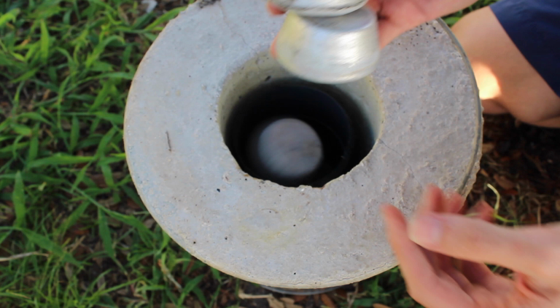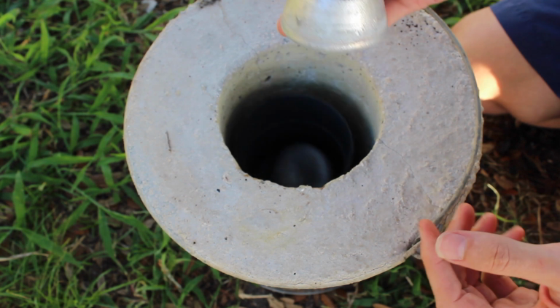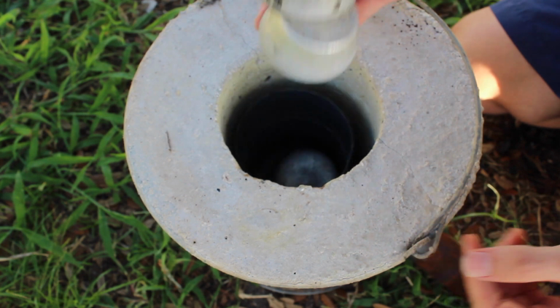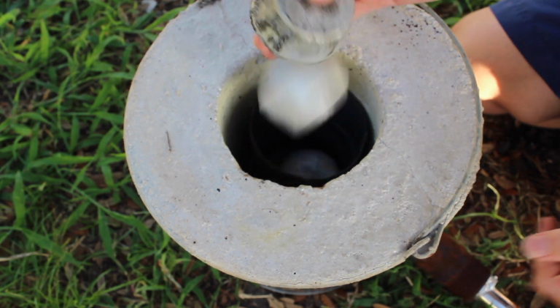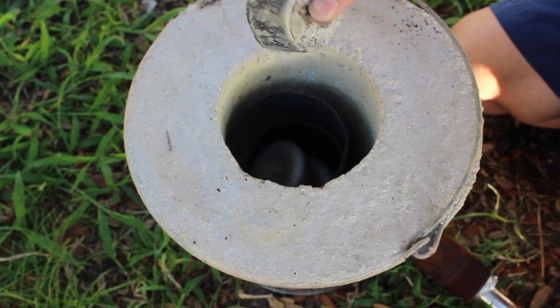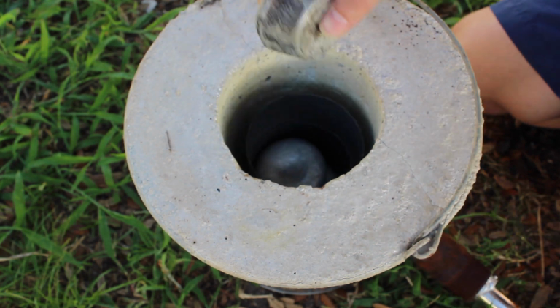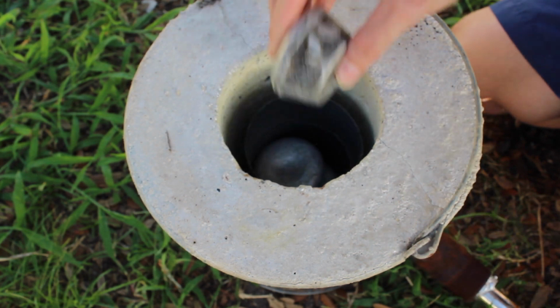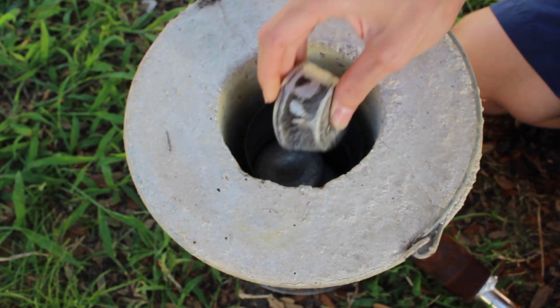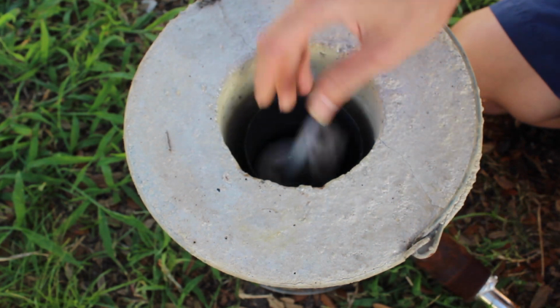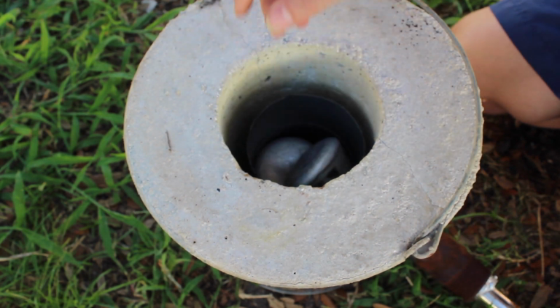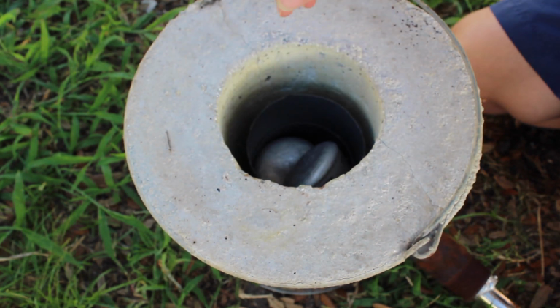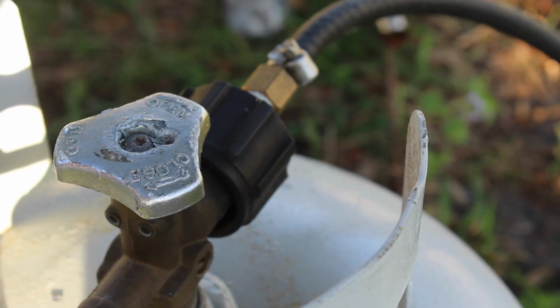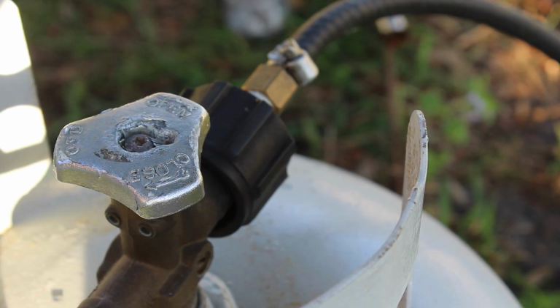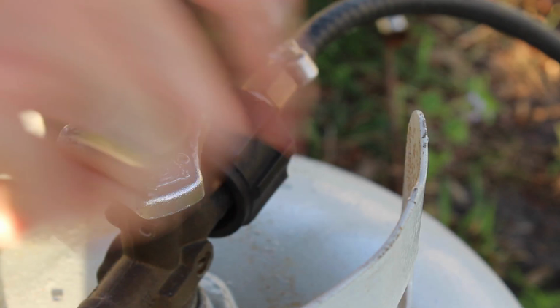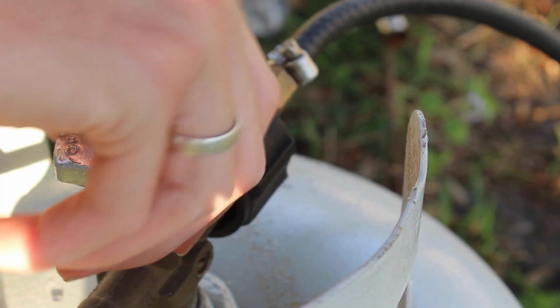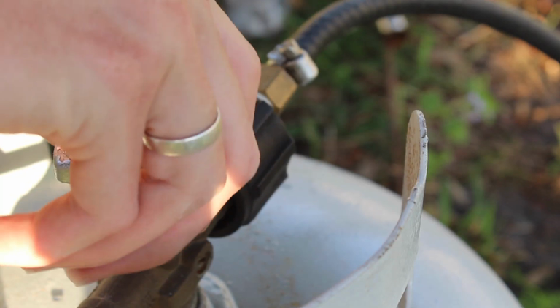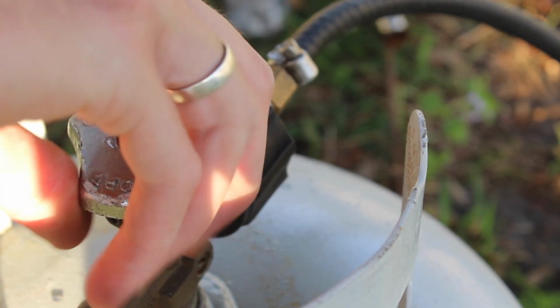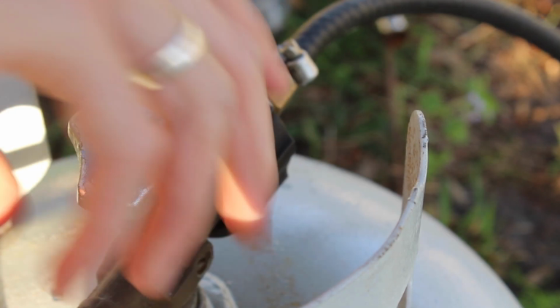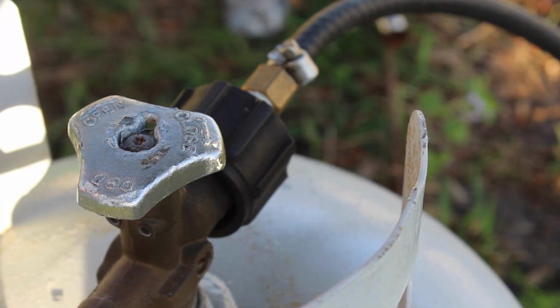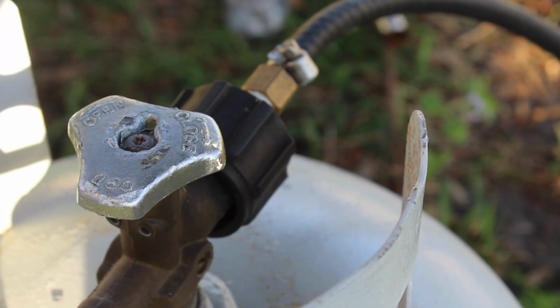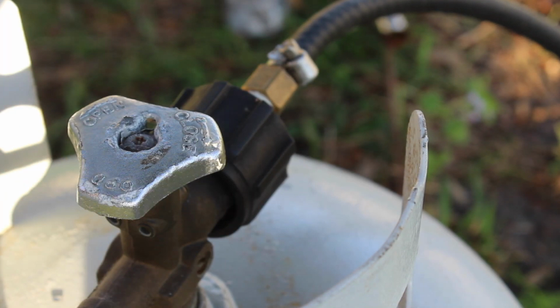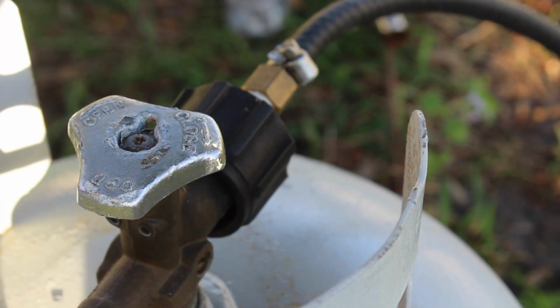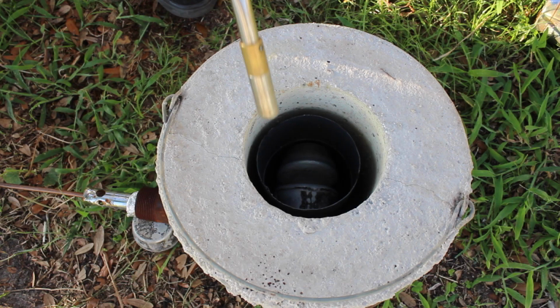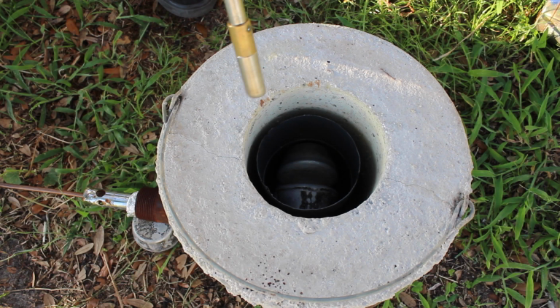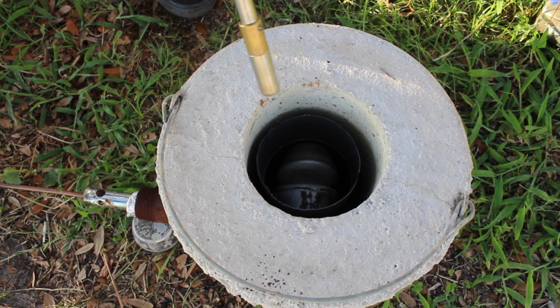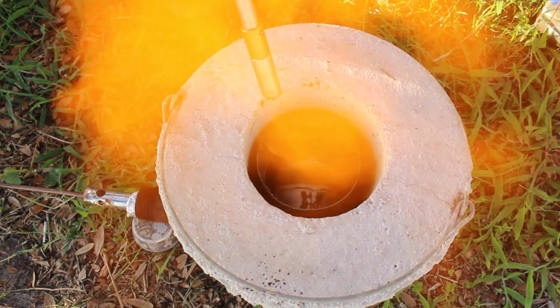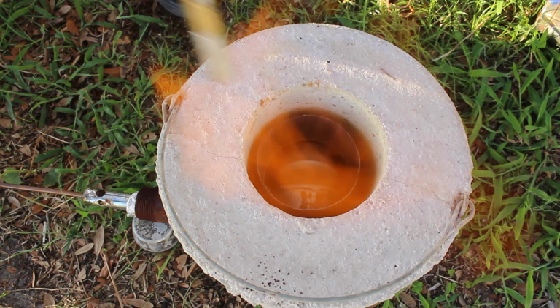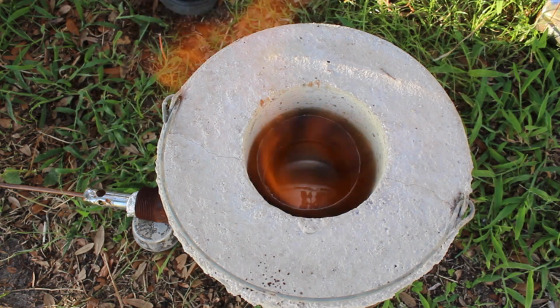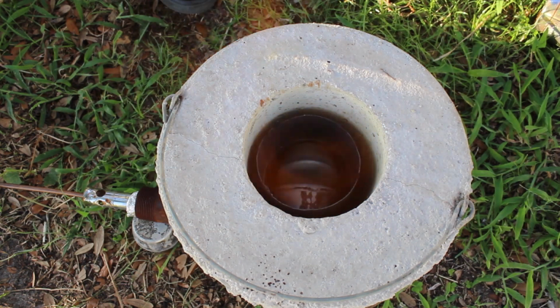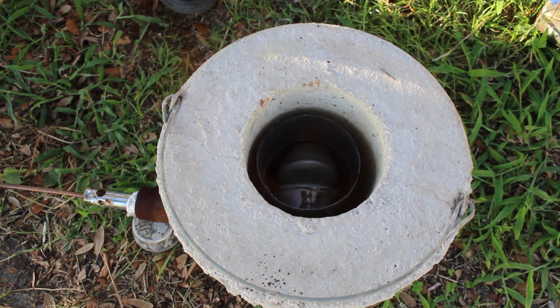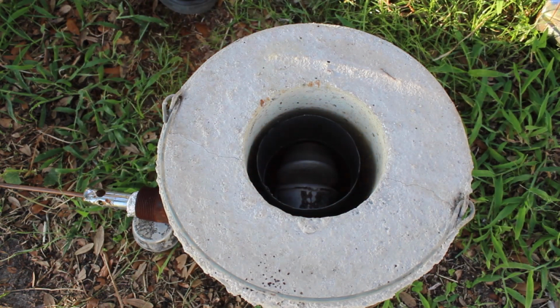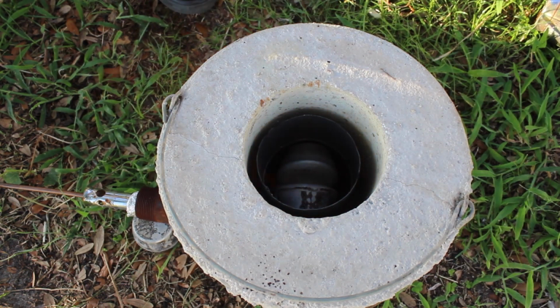Alright, we're going to start this video just like any other — we're going to throw some aluminum muffins into the foundry and fire it up.